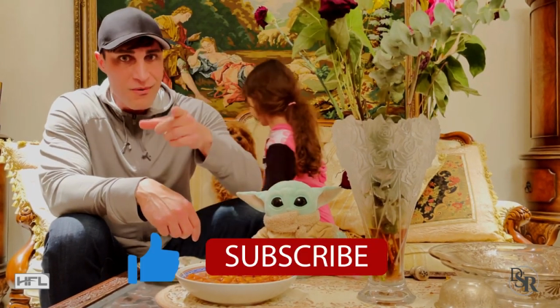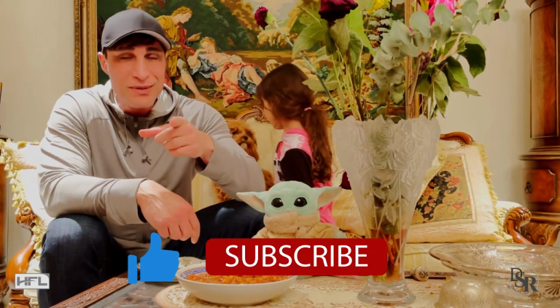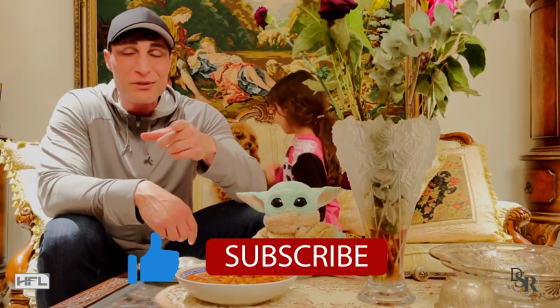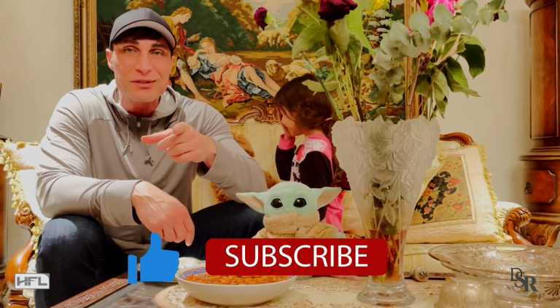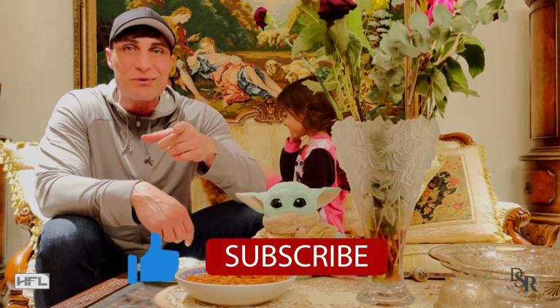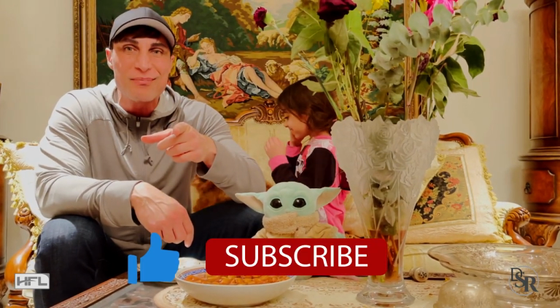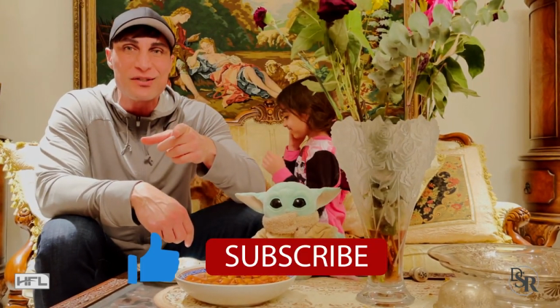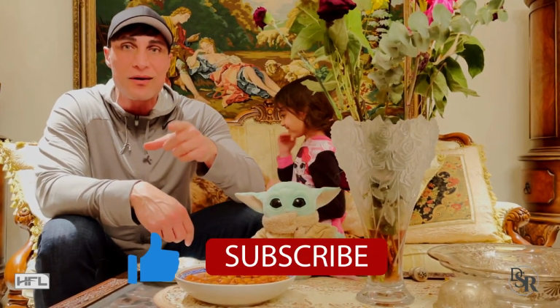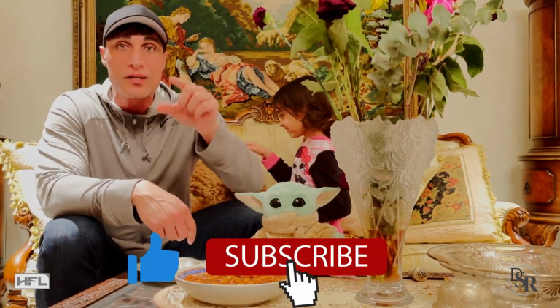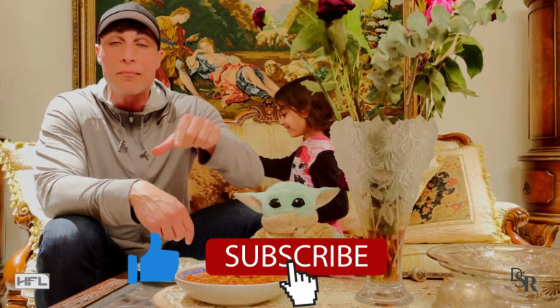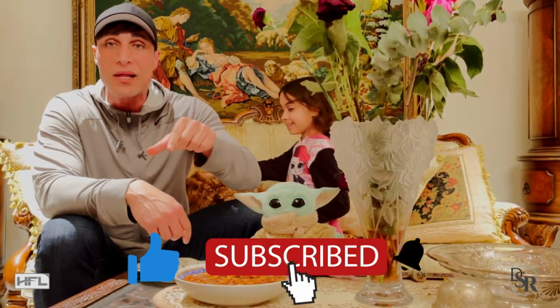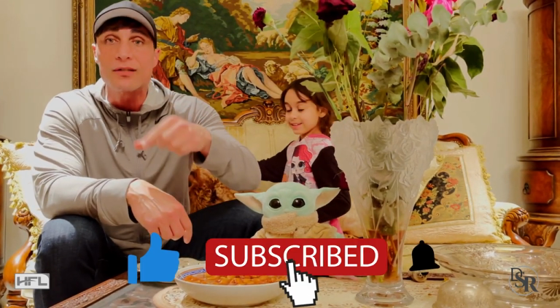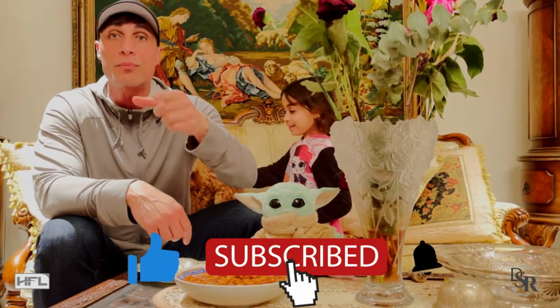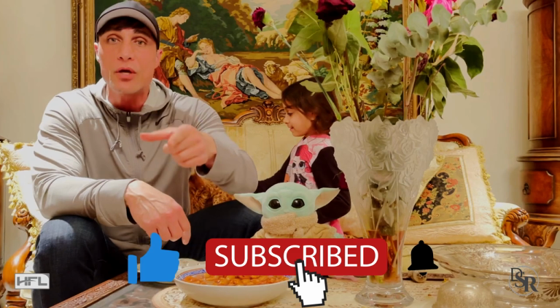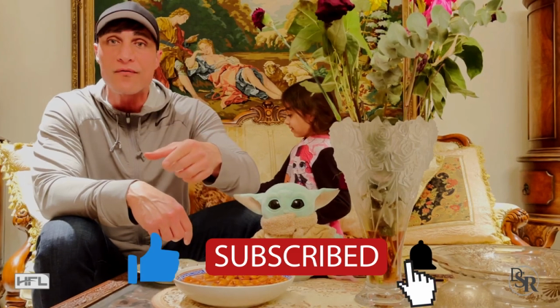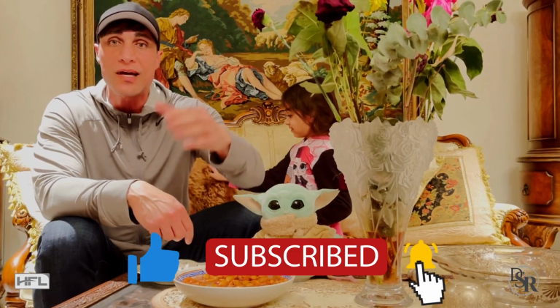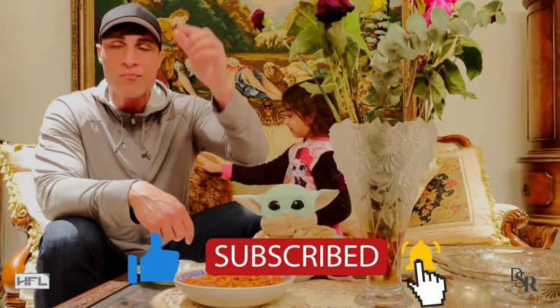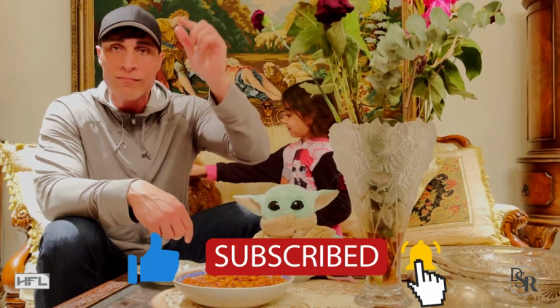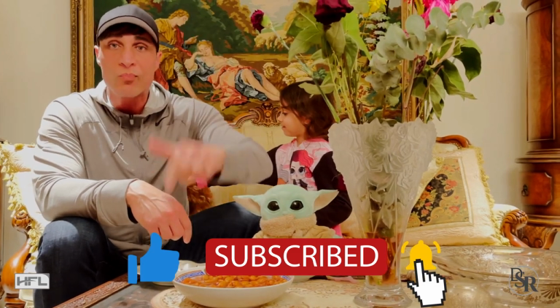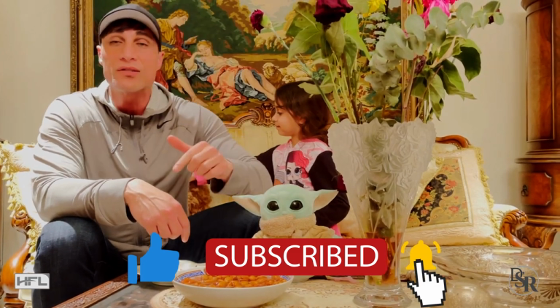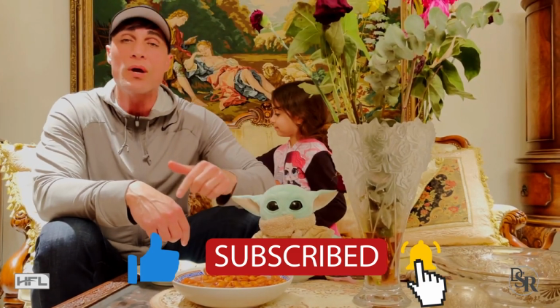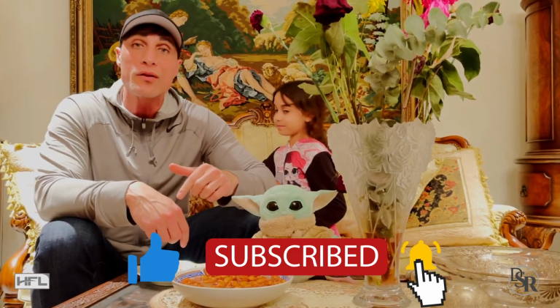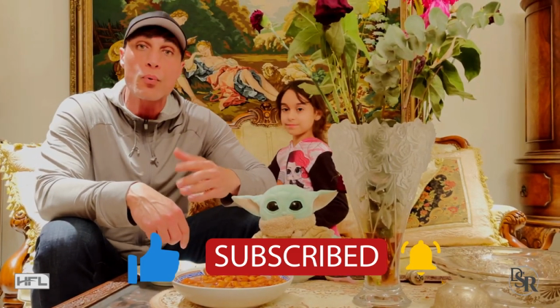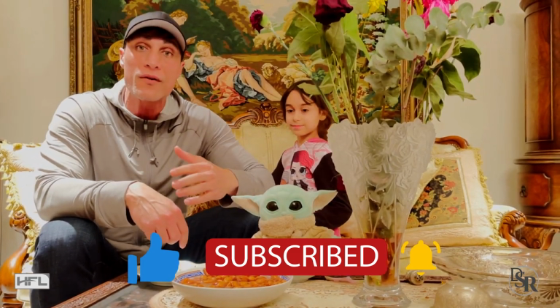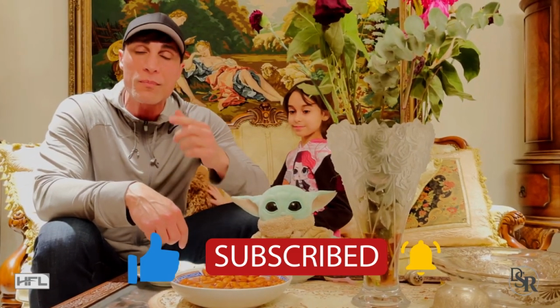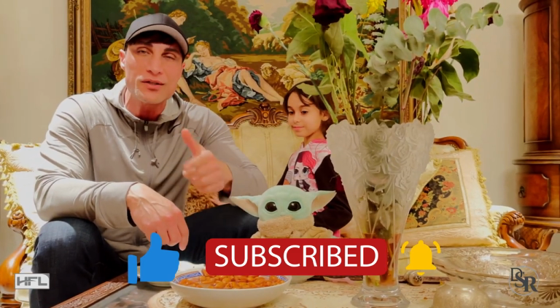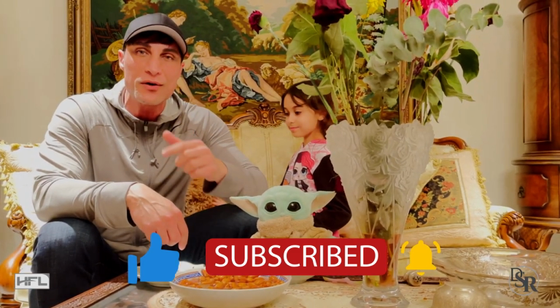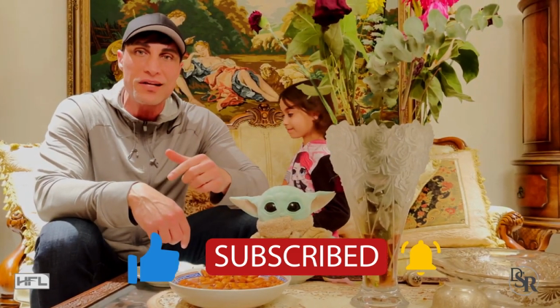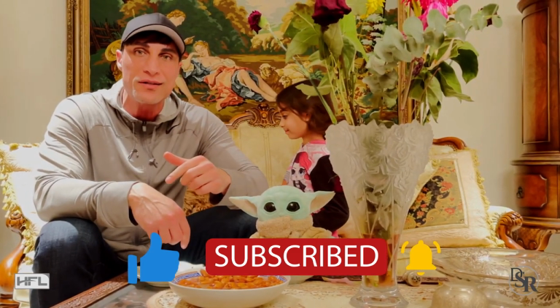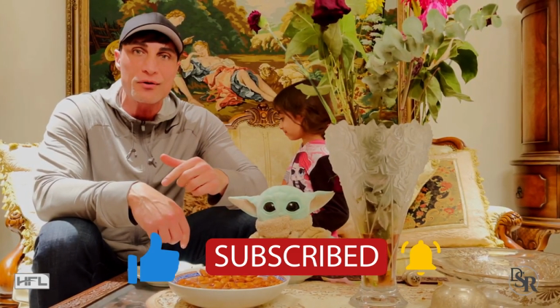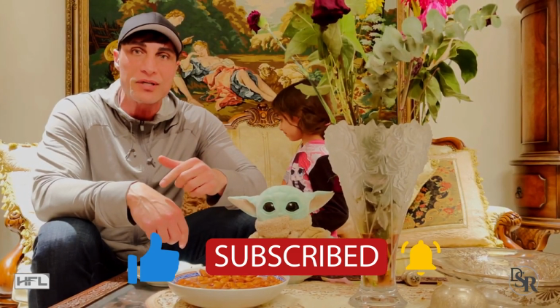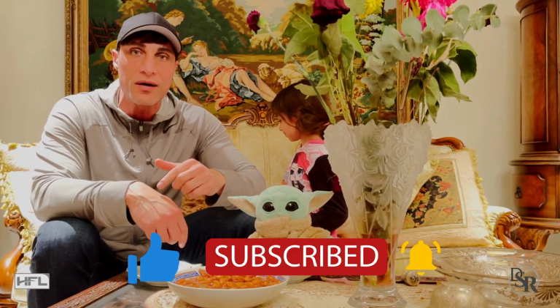Make sure you subscribe to this channel. Click the bell icon so you'll be notified. There's some other important information underneath in the description area.